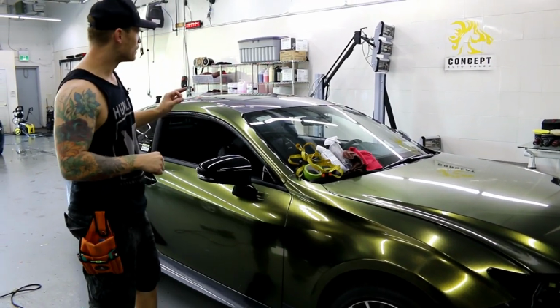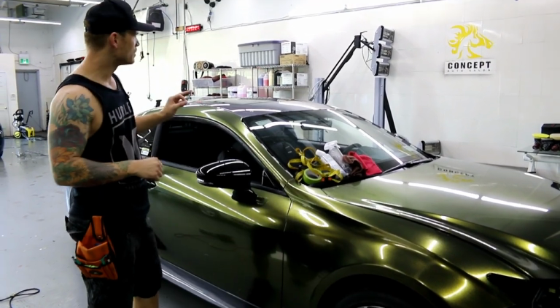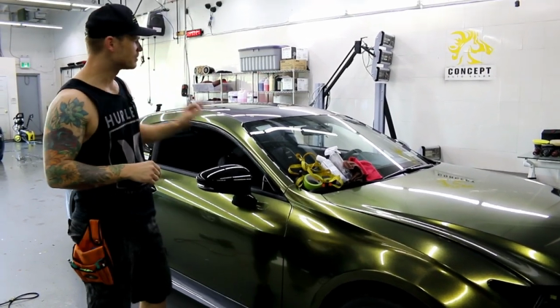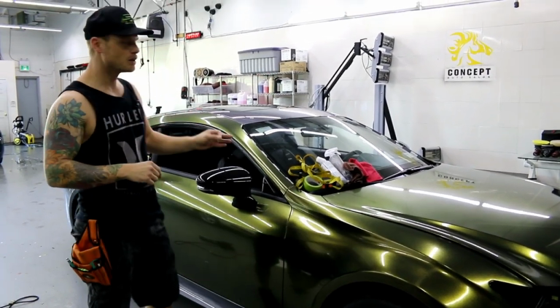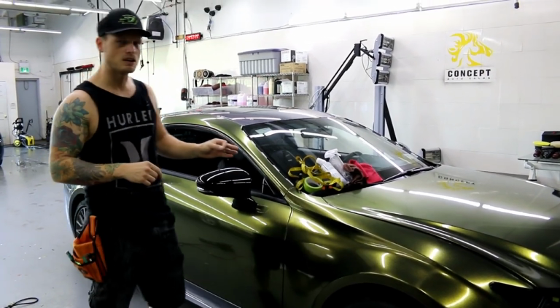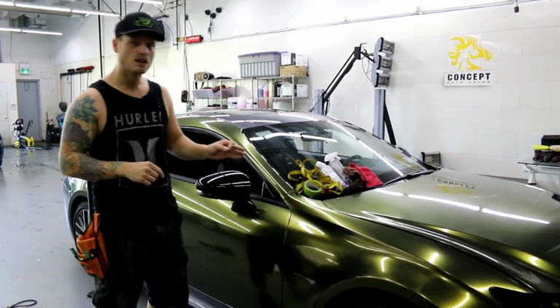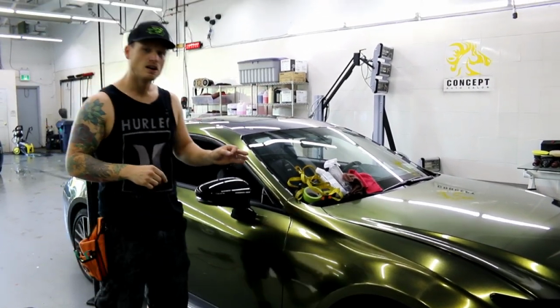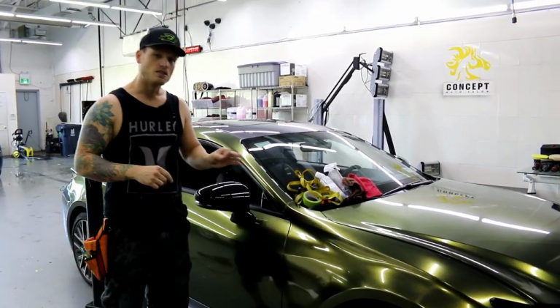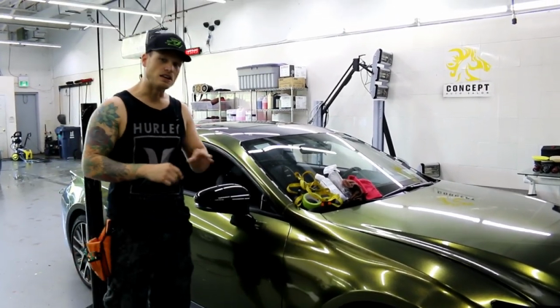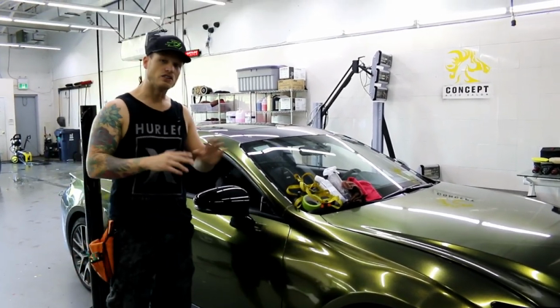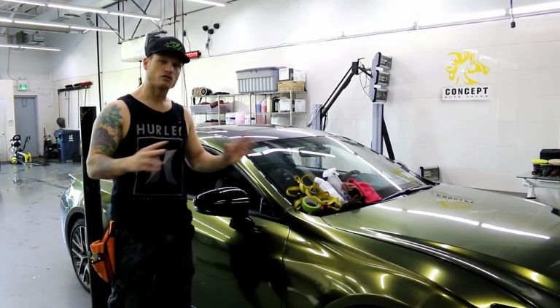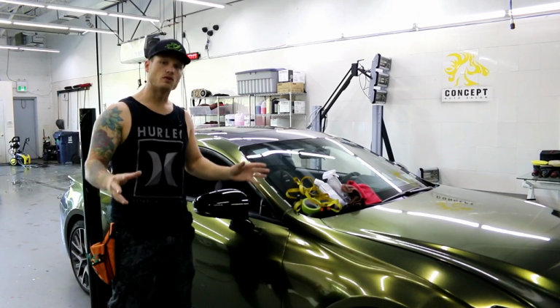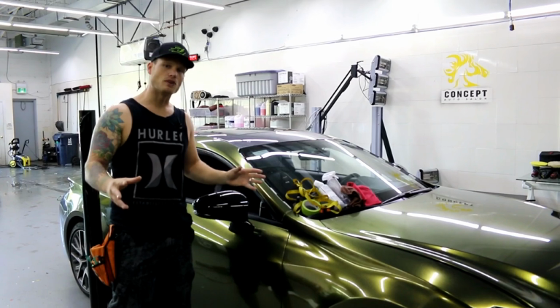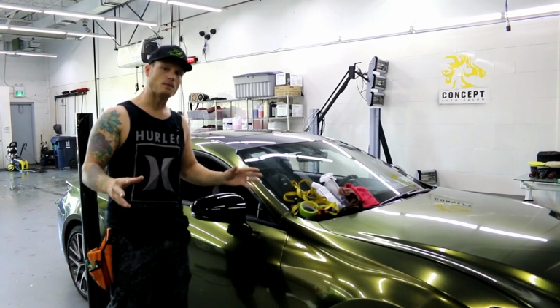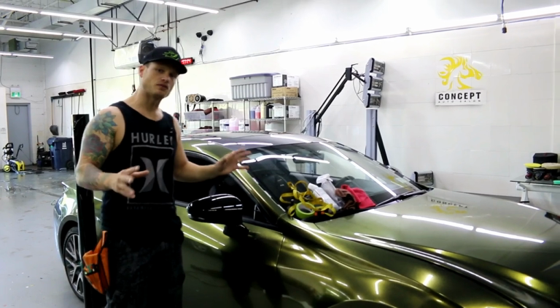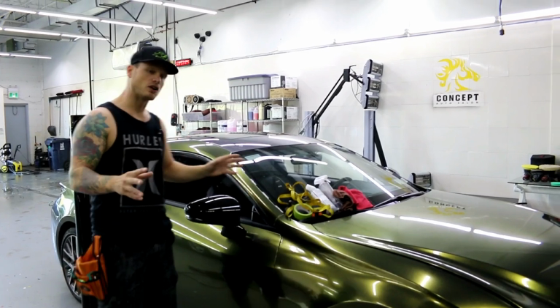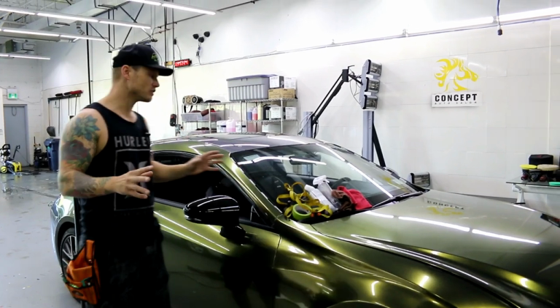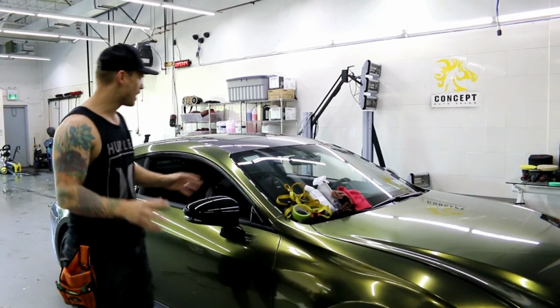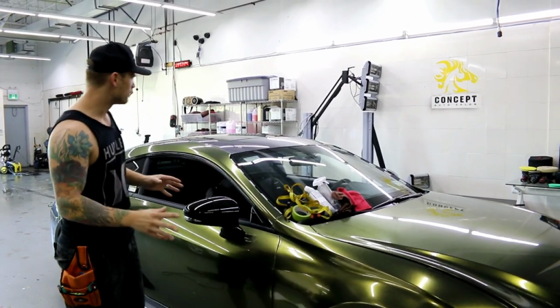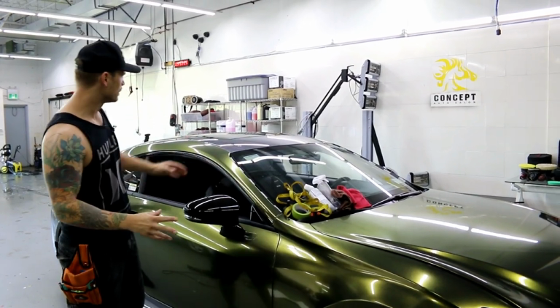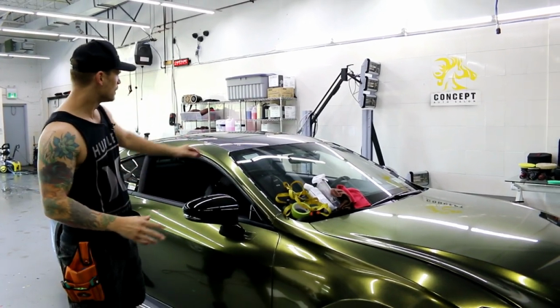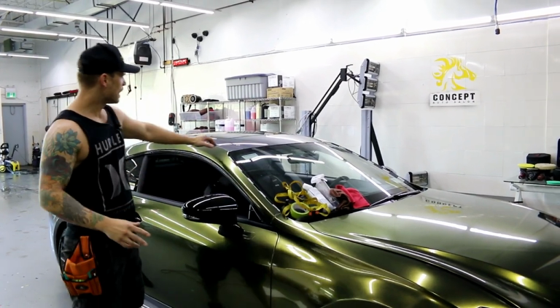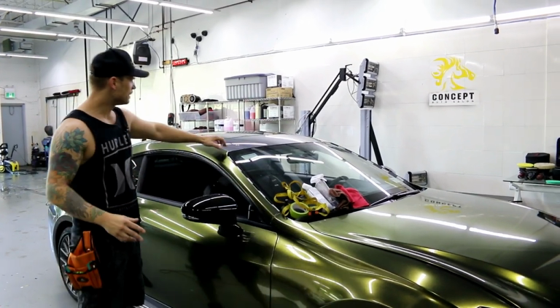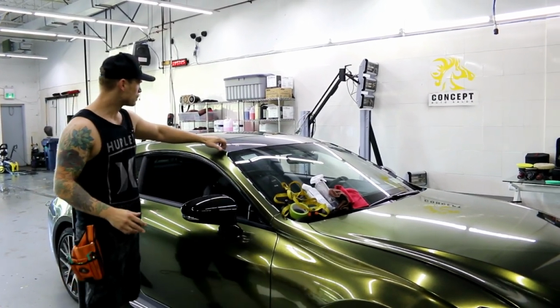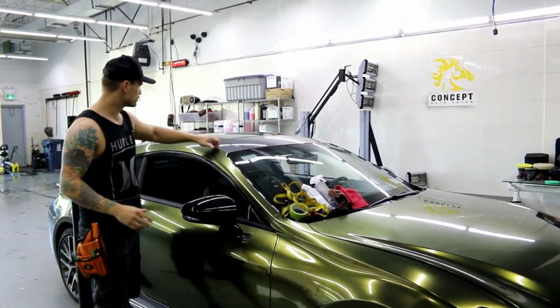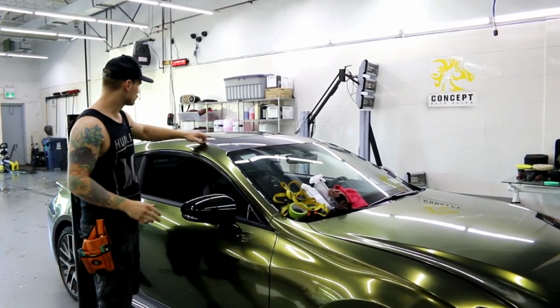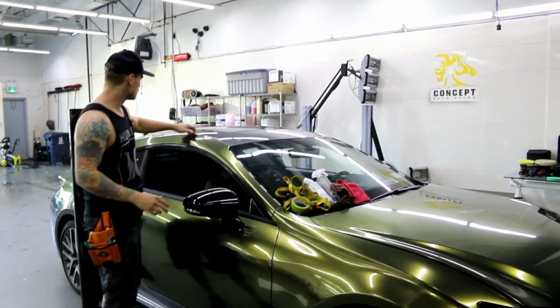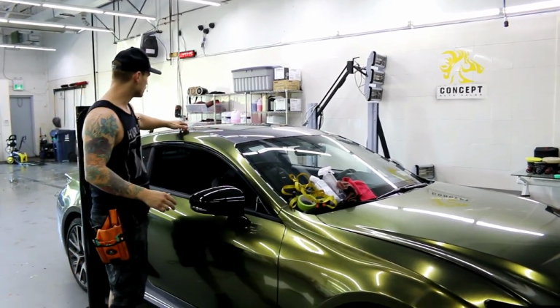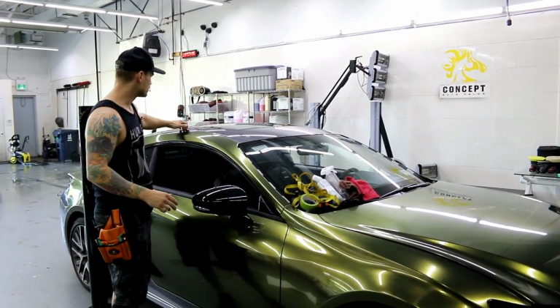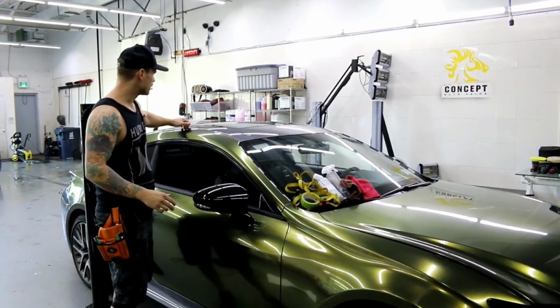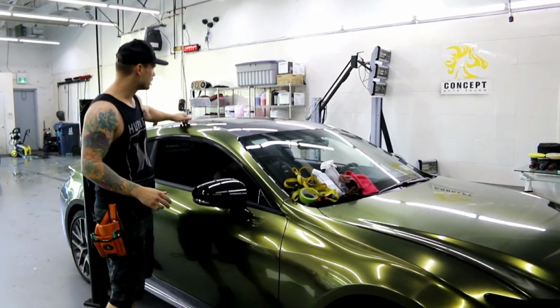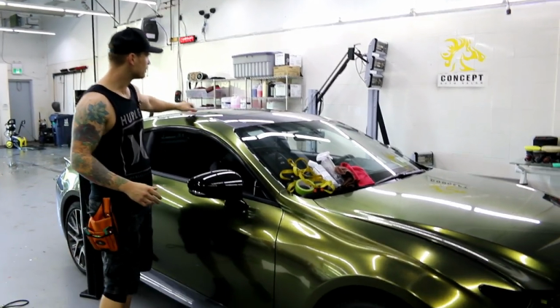This is going to be the easiest roof wrap as far as not having any drip sill trims in this area here.